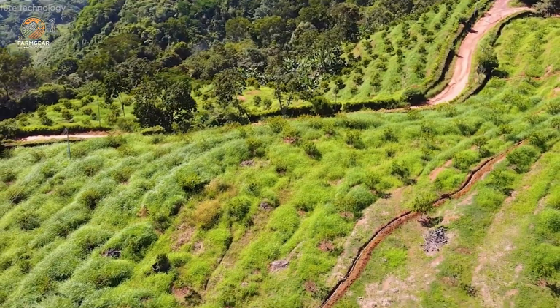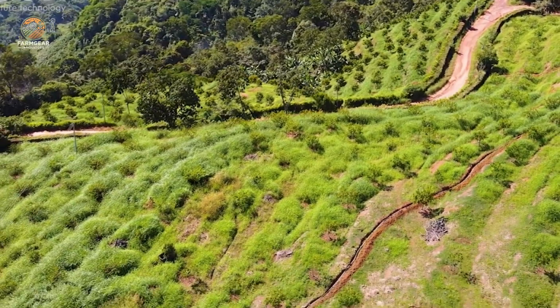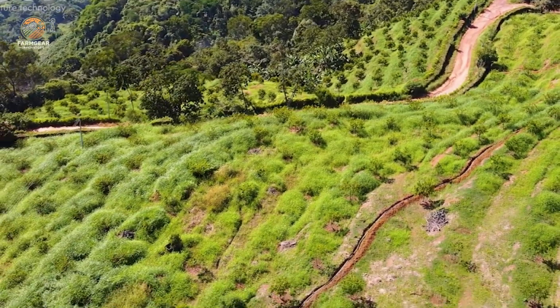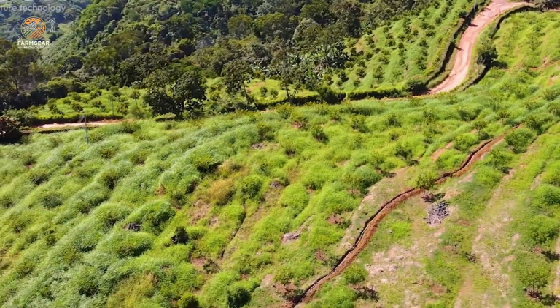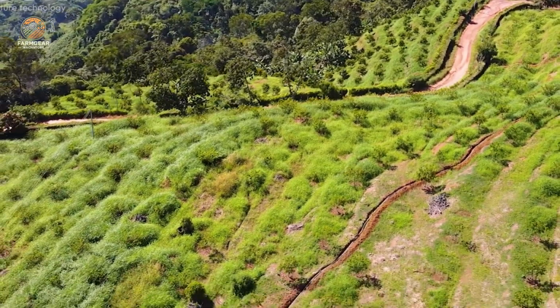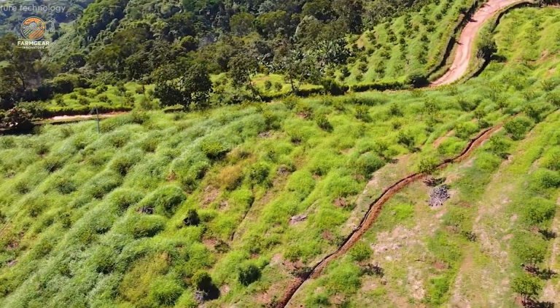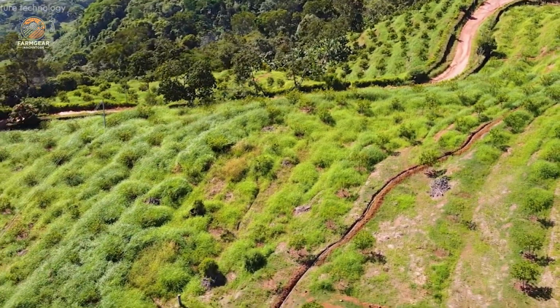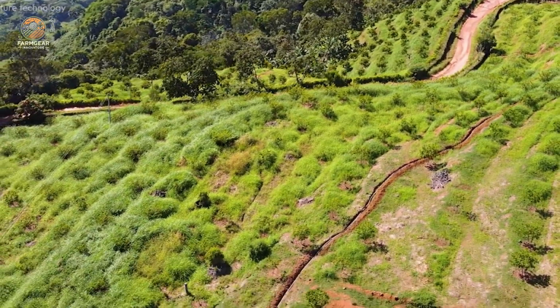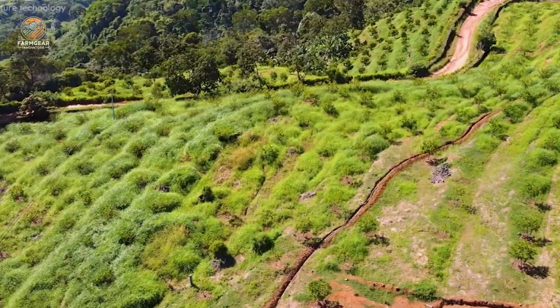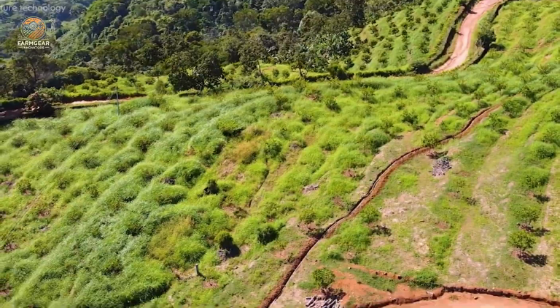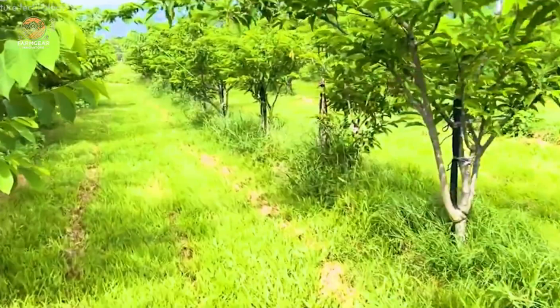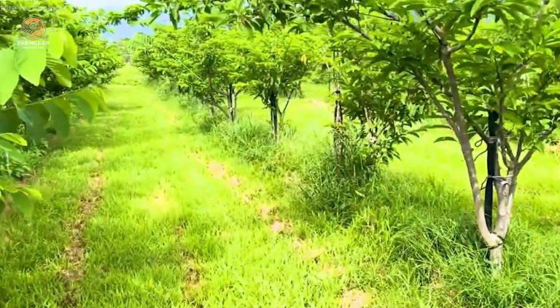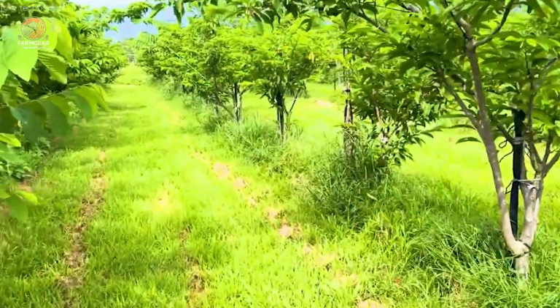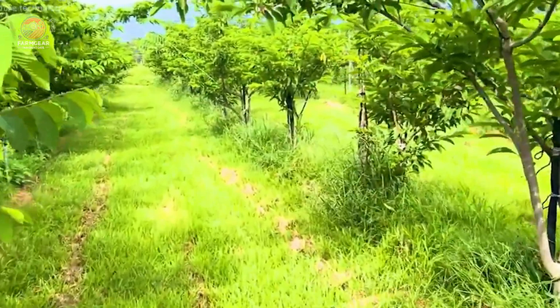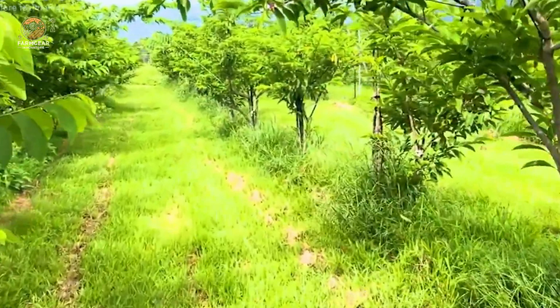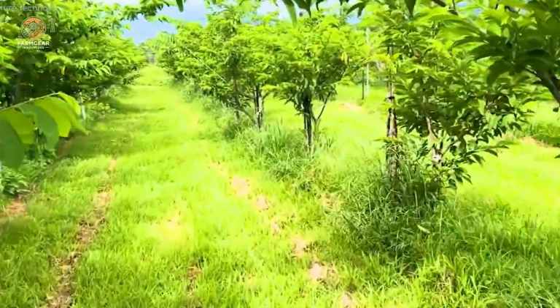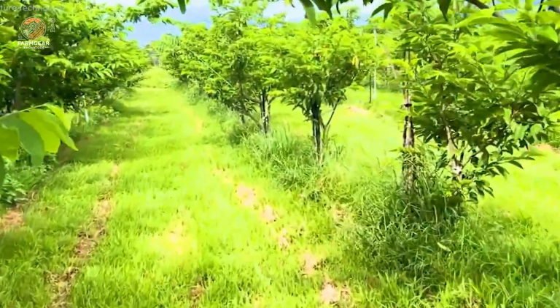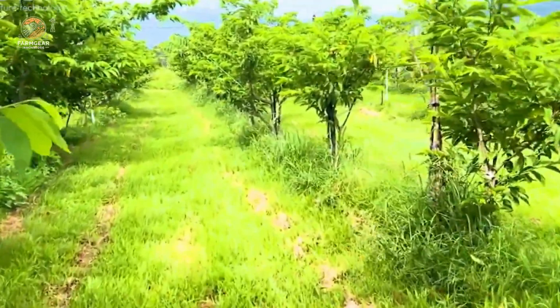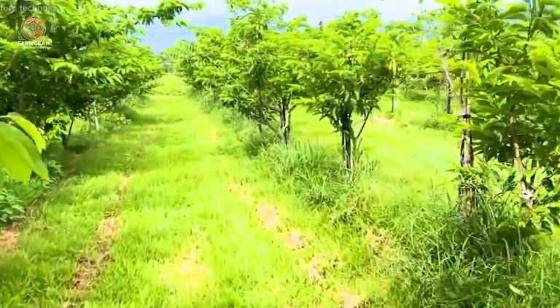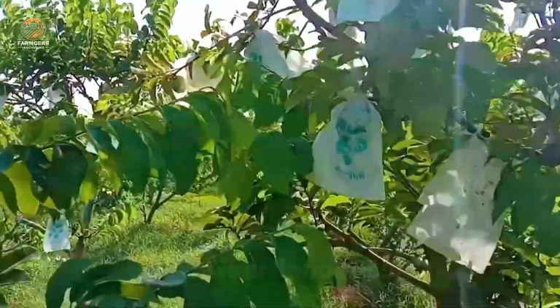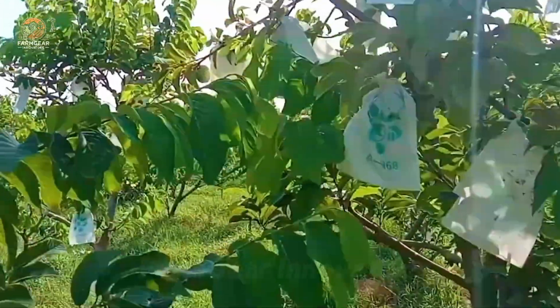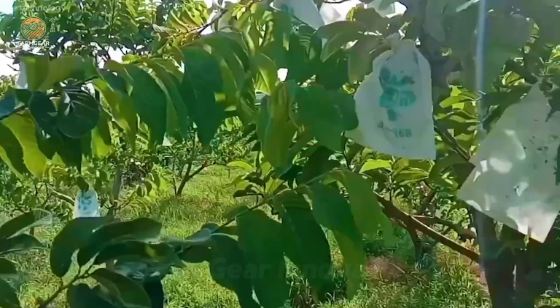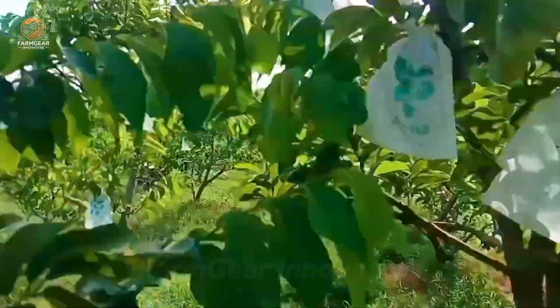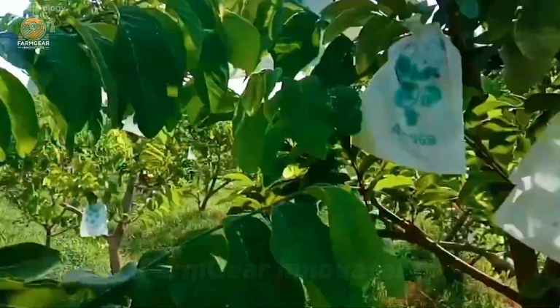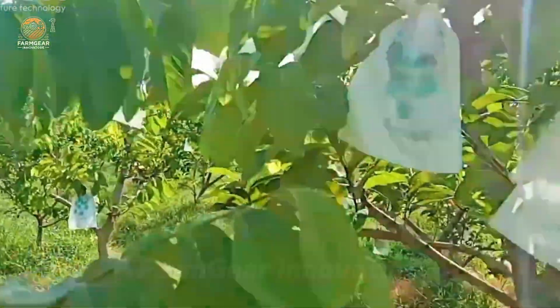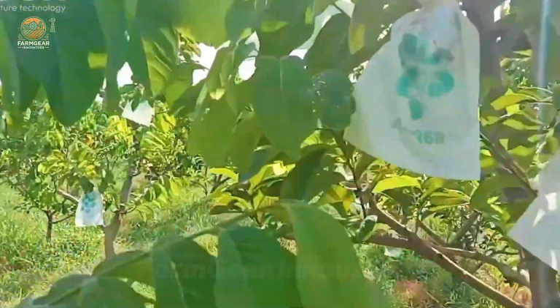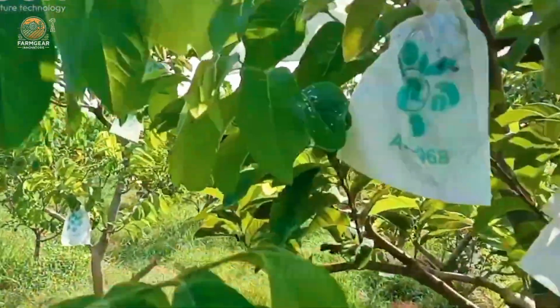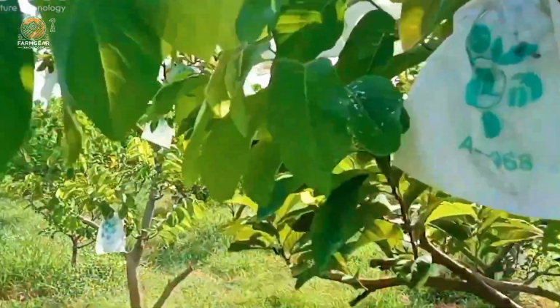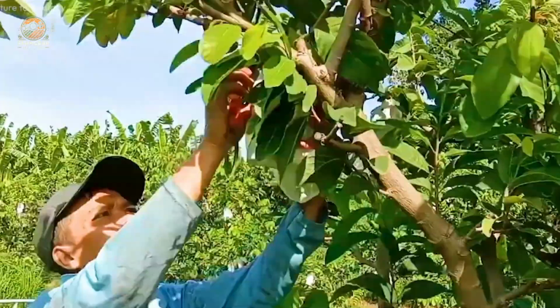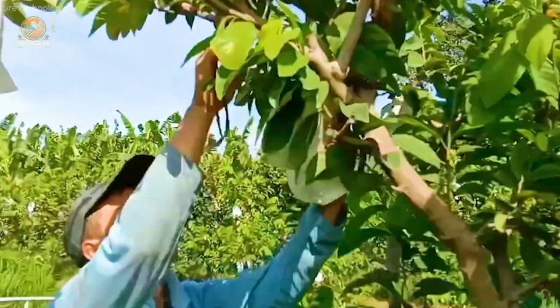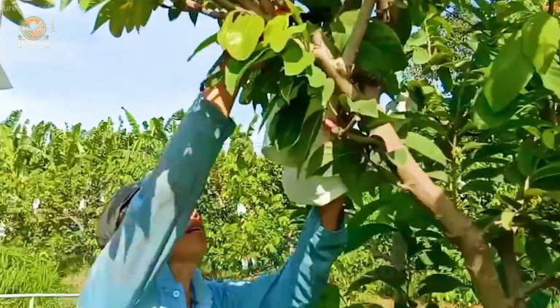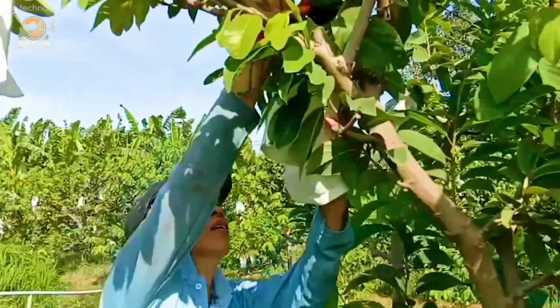And hey, if you've ever tried custard apples or custard apple ice cream, share your experience in the comments below. Let's go!